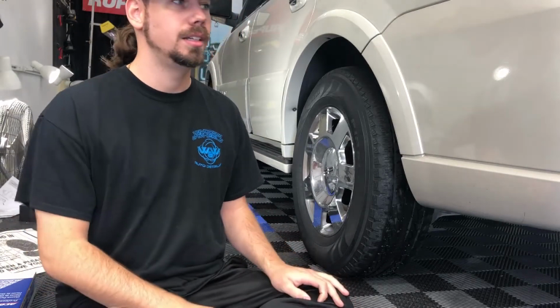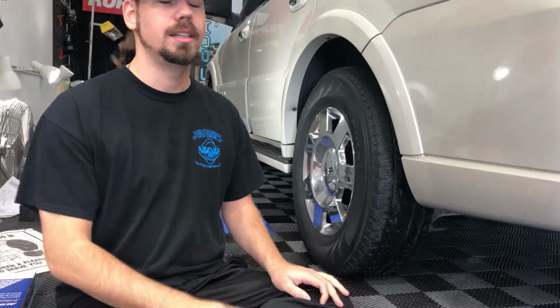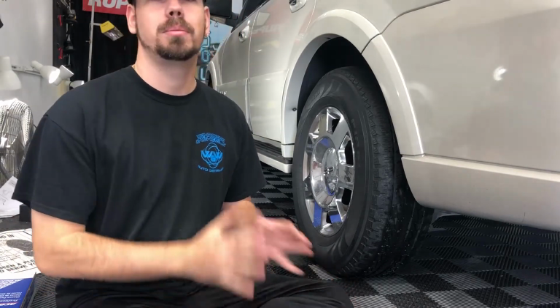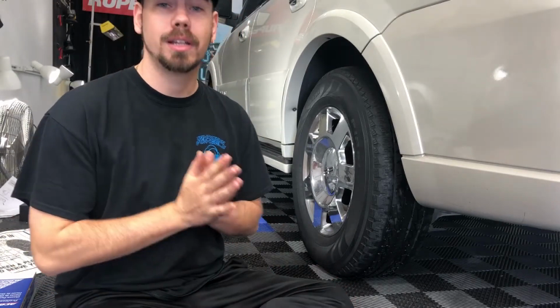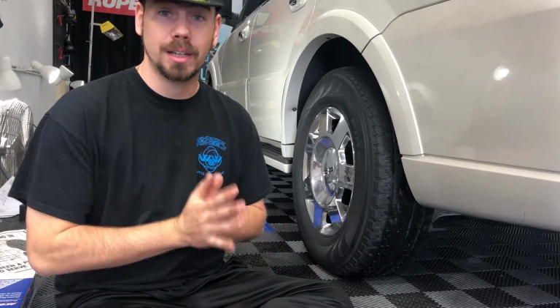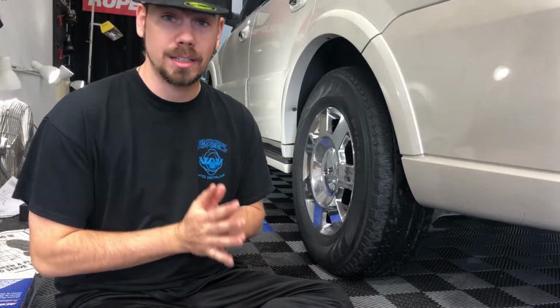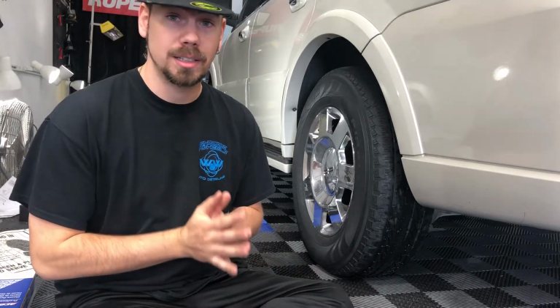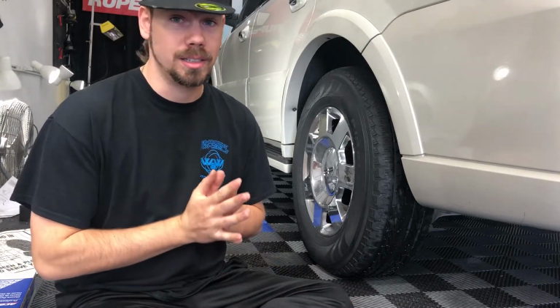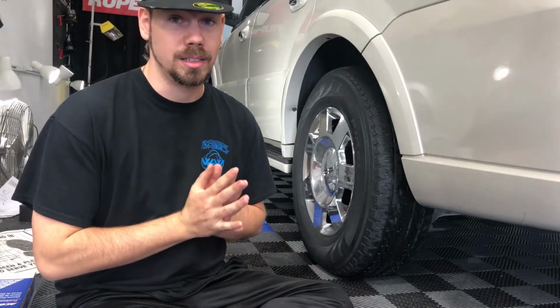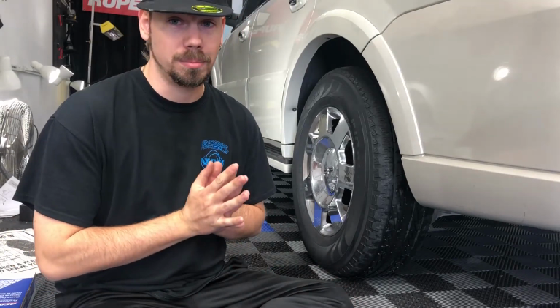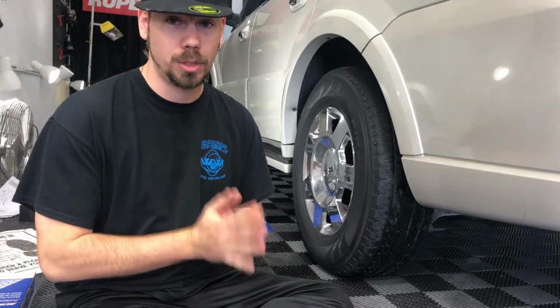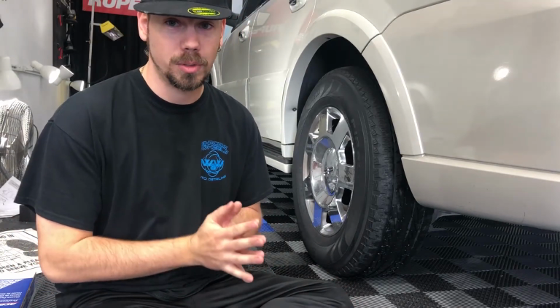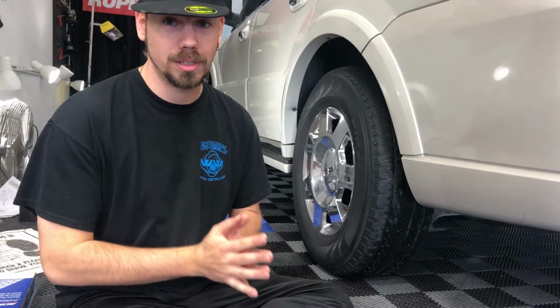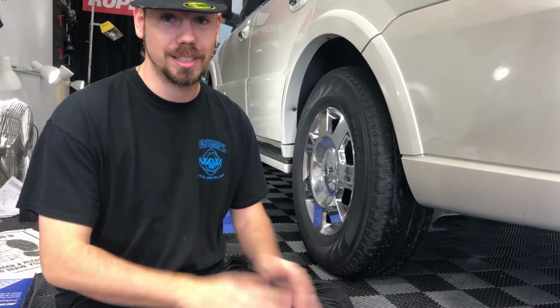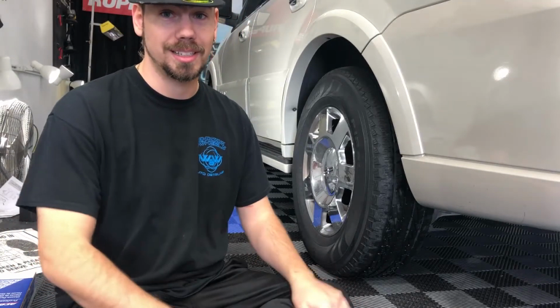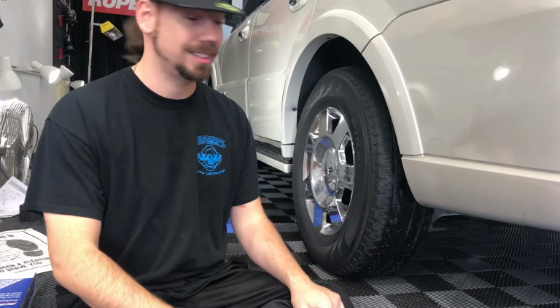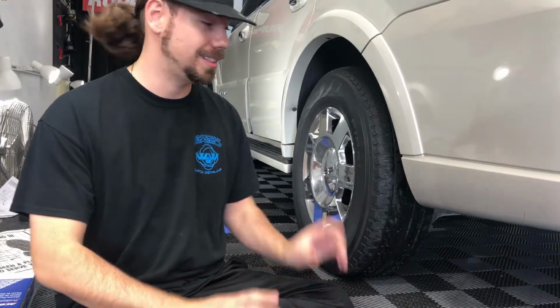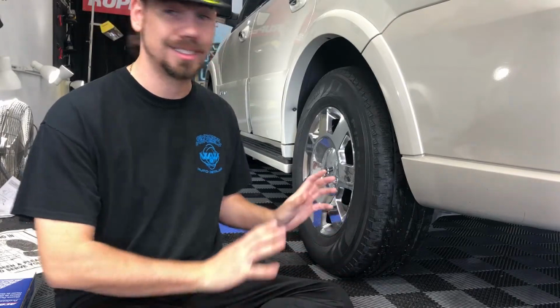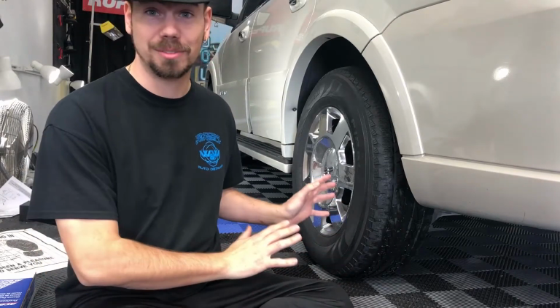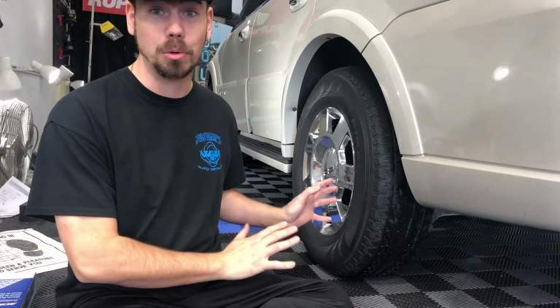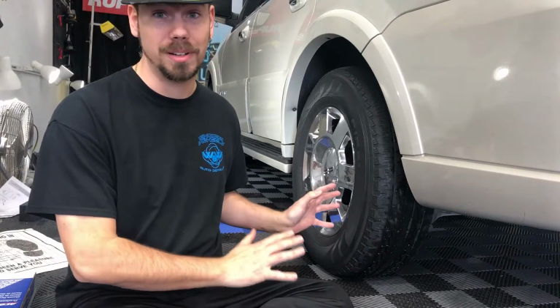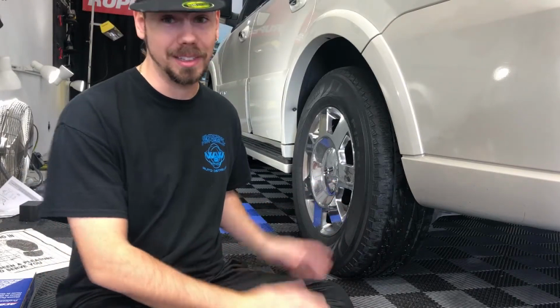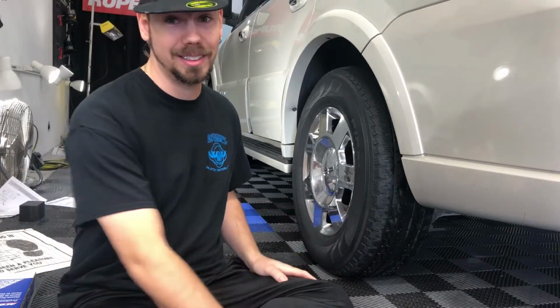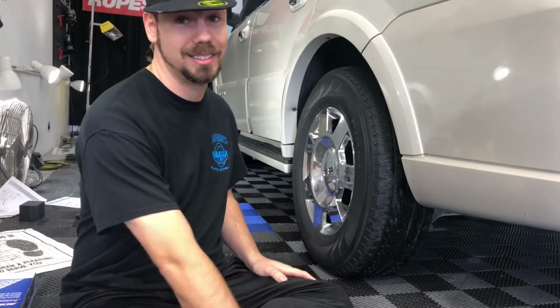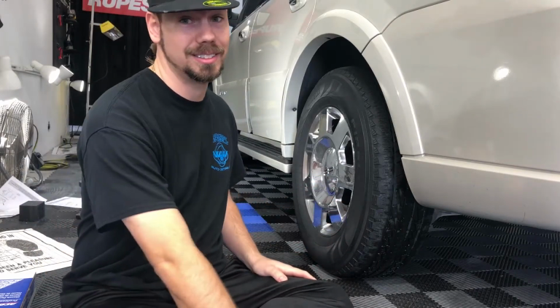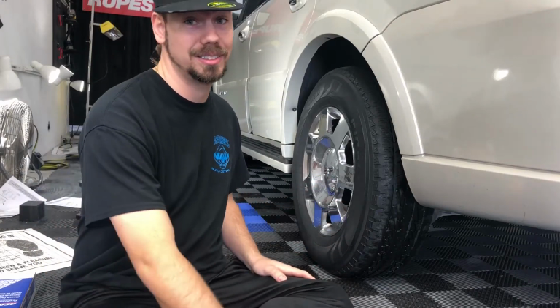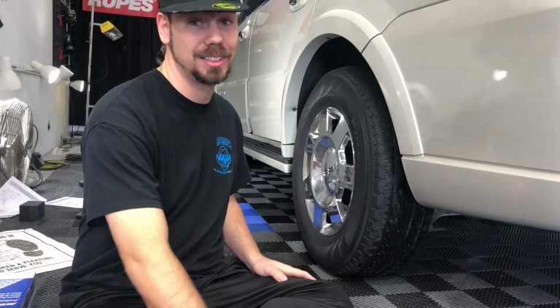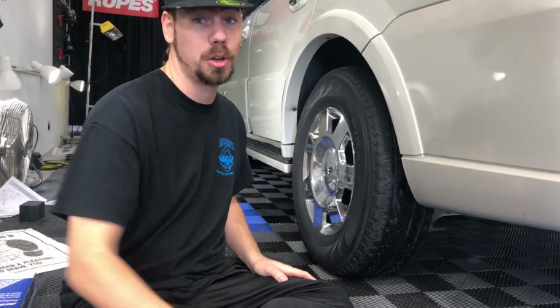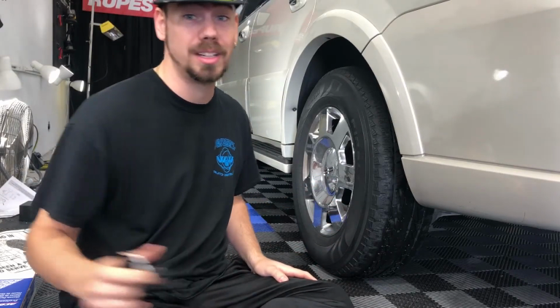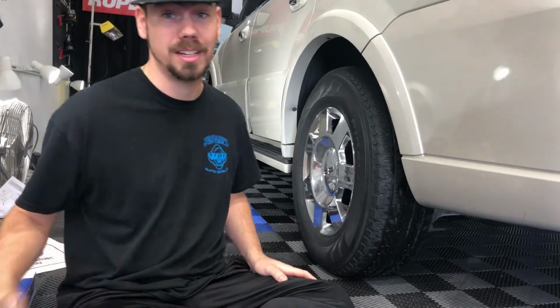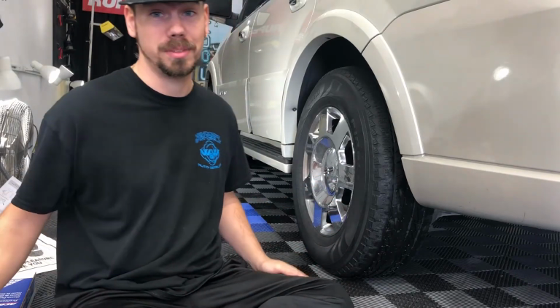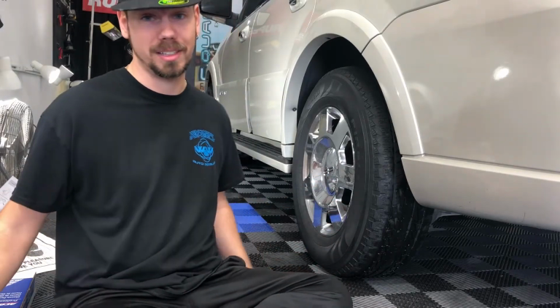And then we pray to God and two or three others that this thing is road ready finally. So we're going to go ahead and get it up in the air.